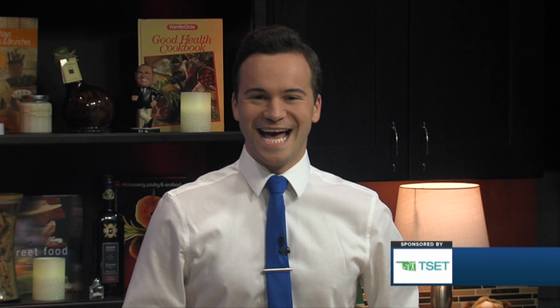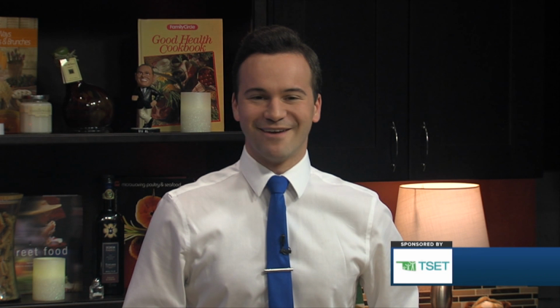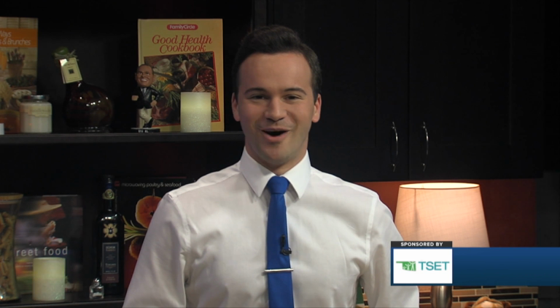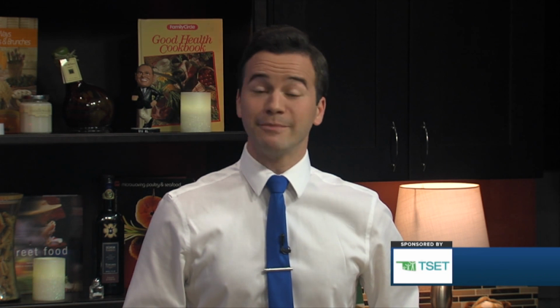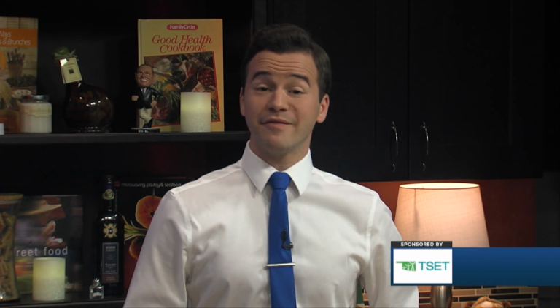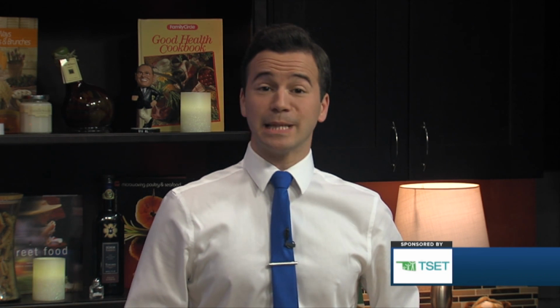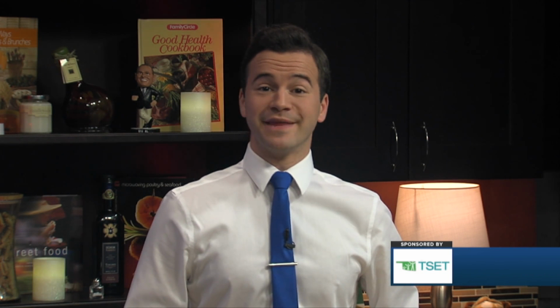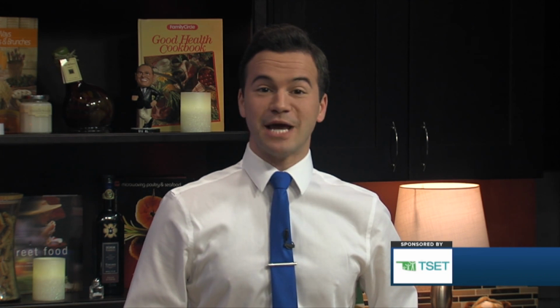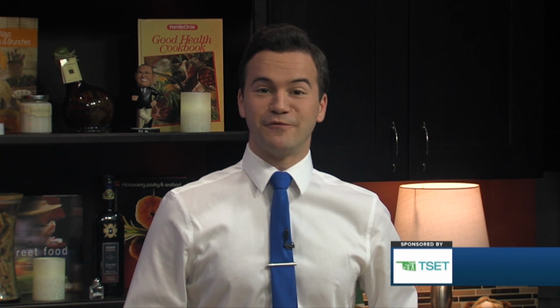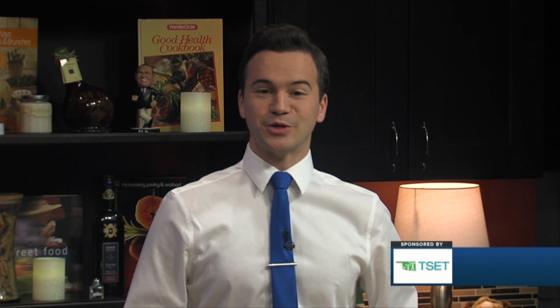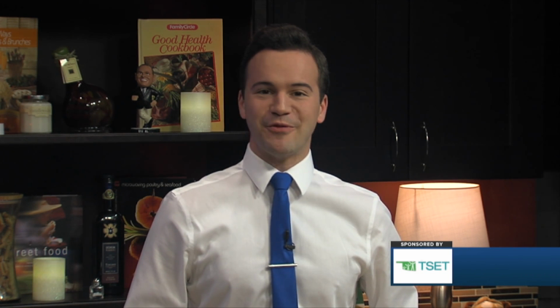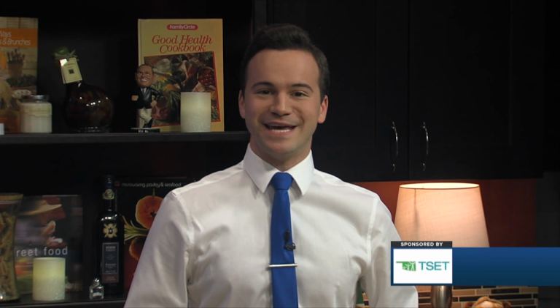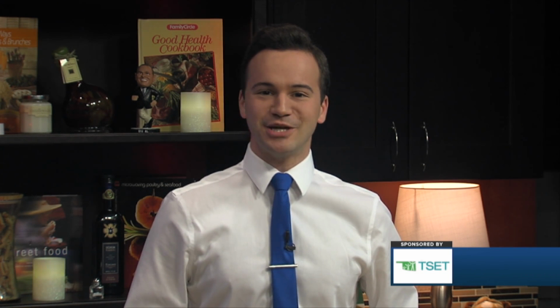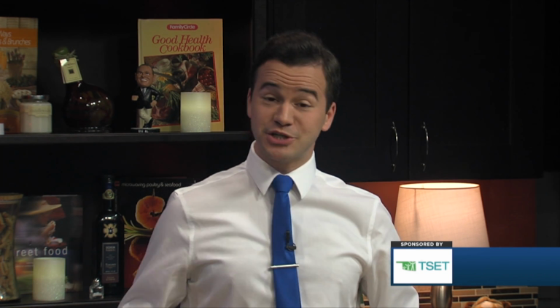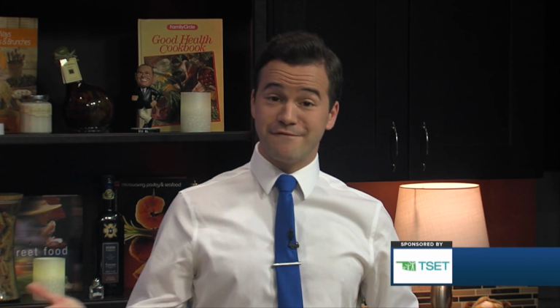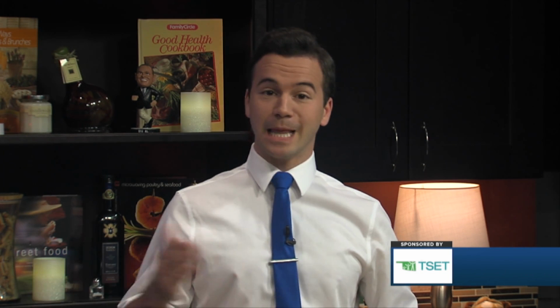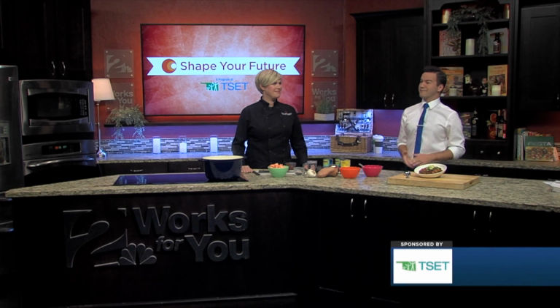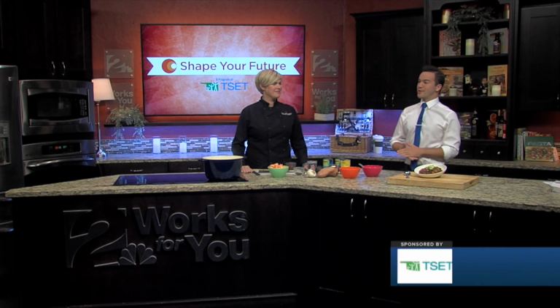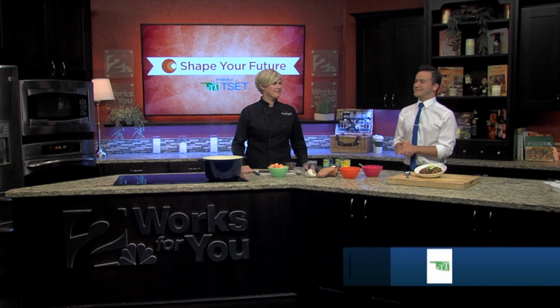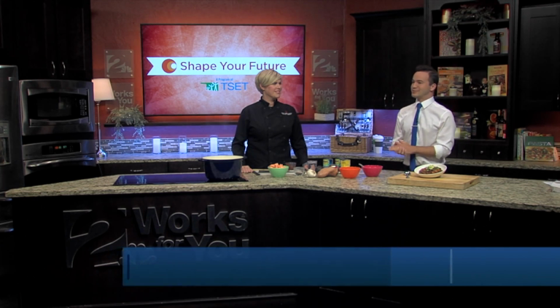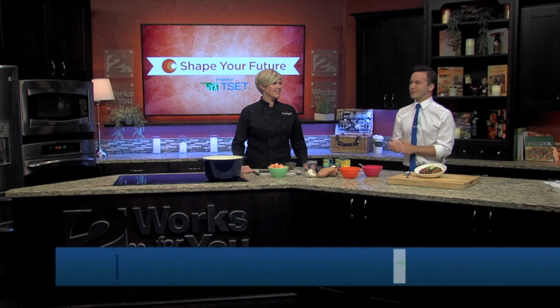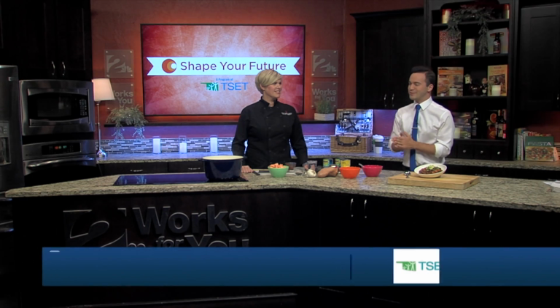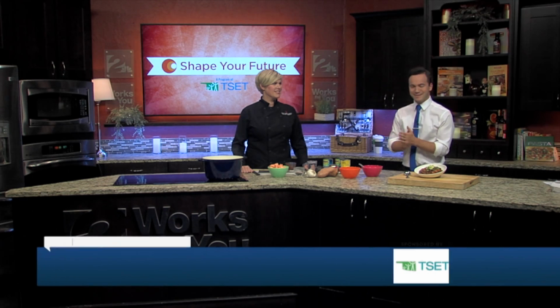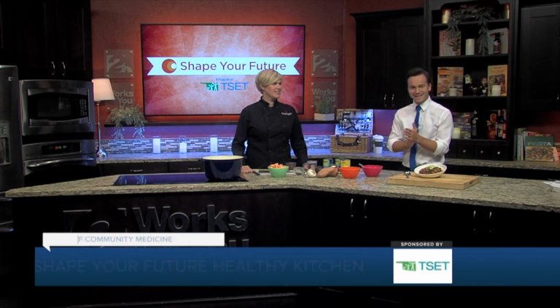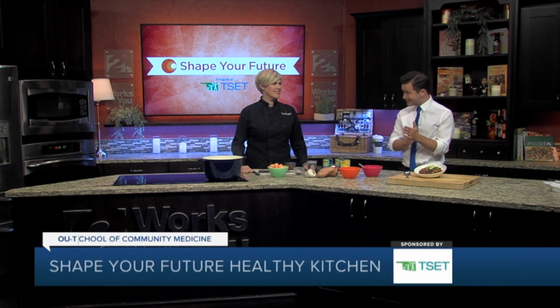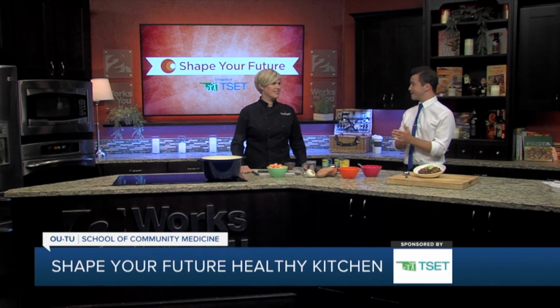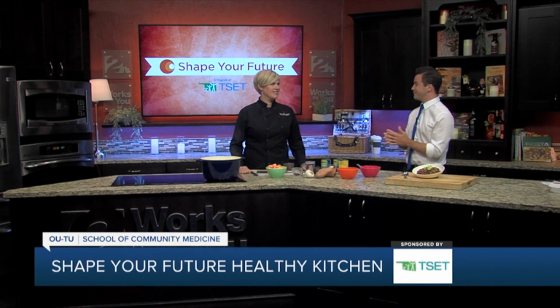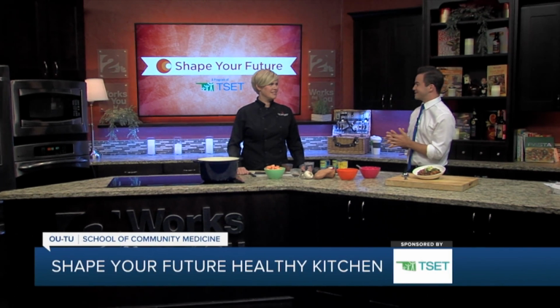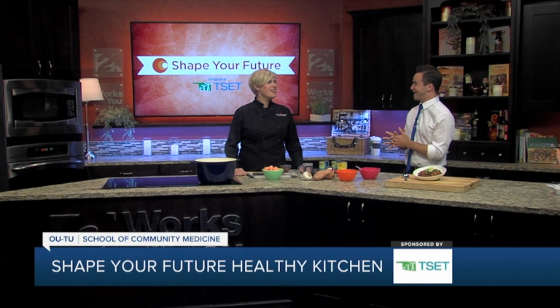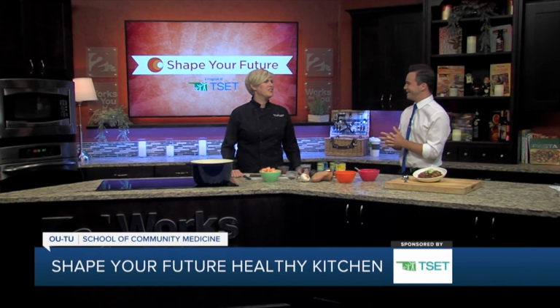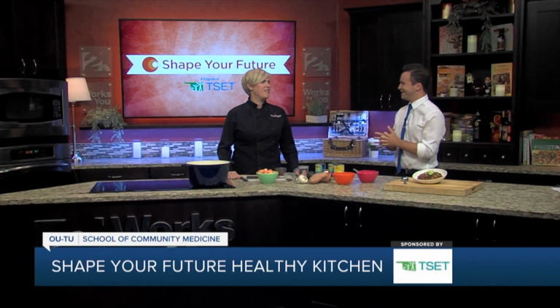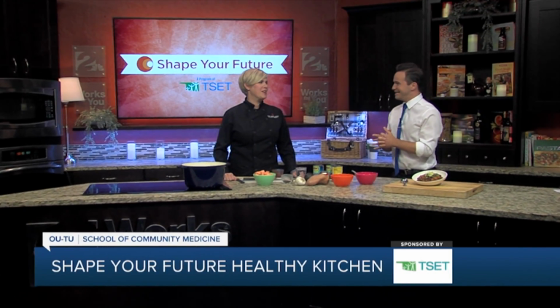Hey everyone, I'm Travis Guillory in the Shape Your Future Healthy Kitchen with Chef Valerie from OU-TU School of Community Medicine. Thanks for coming in for us today. Thanks for having me here.